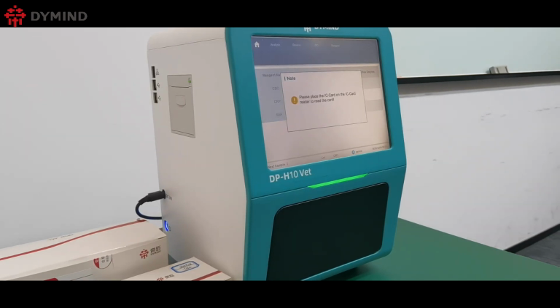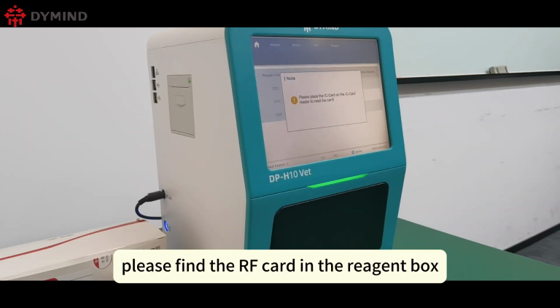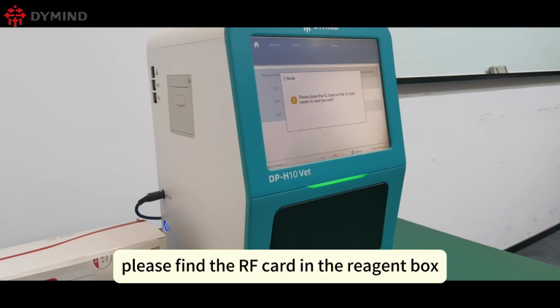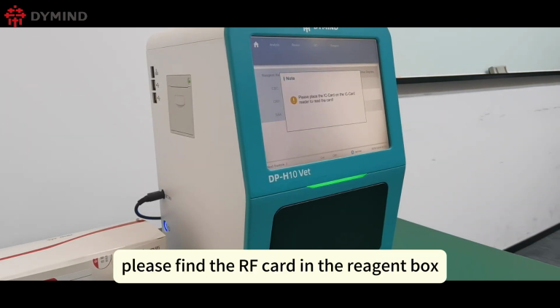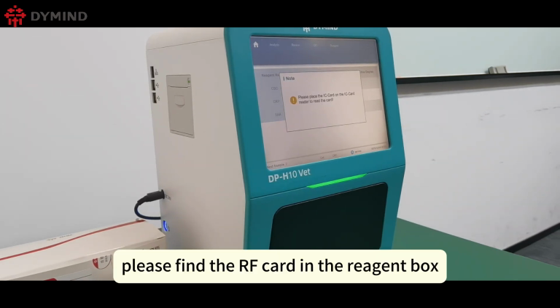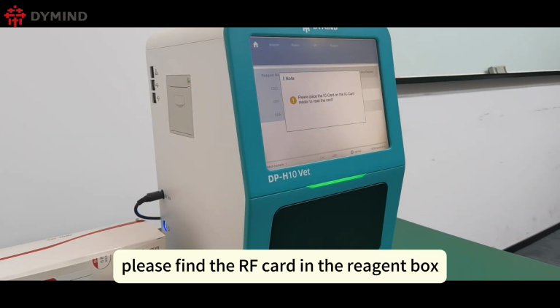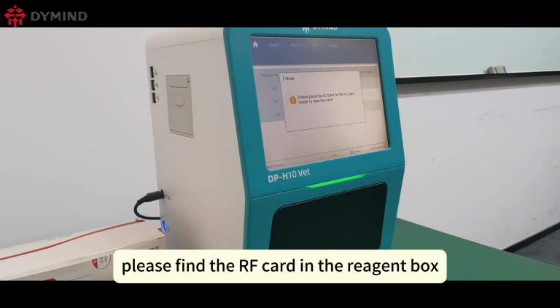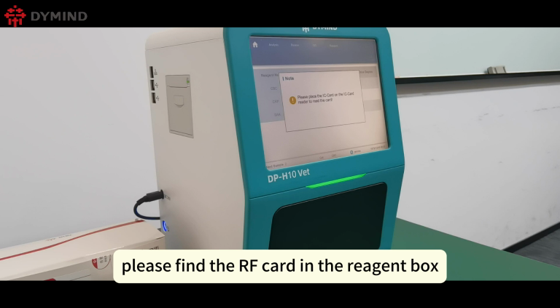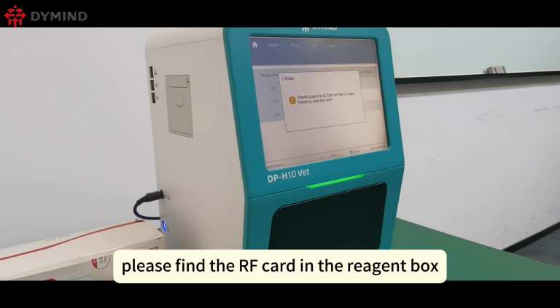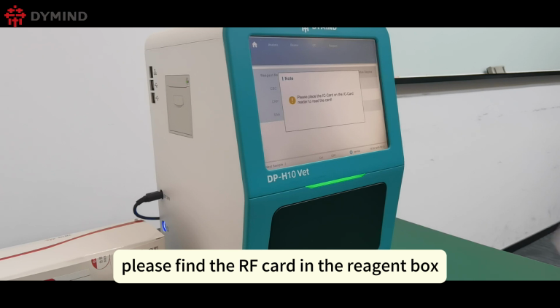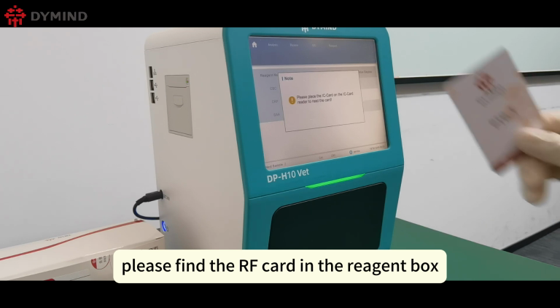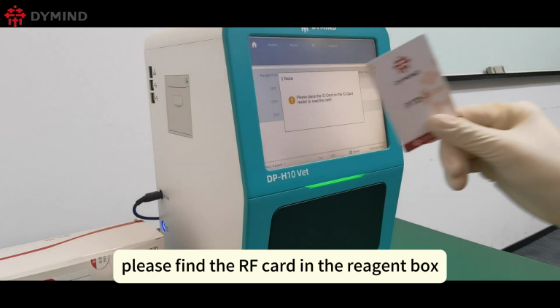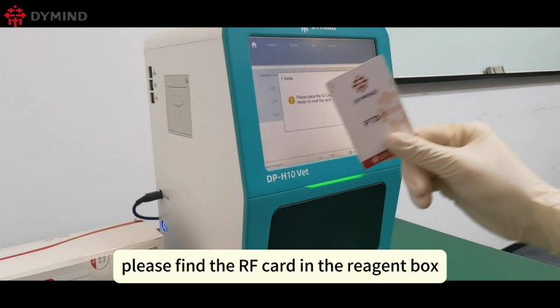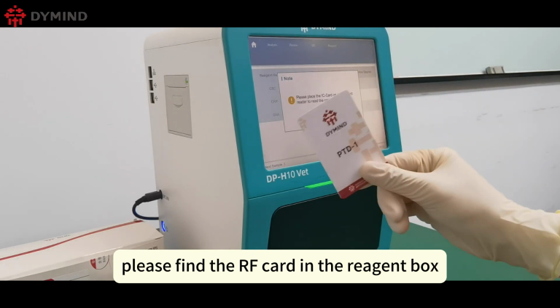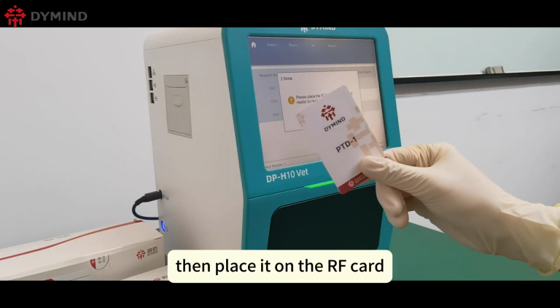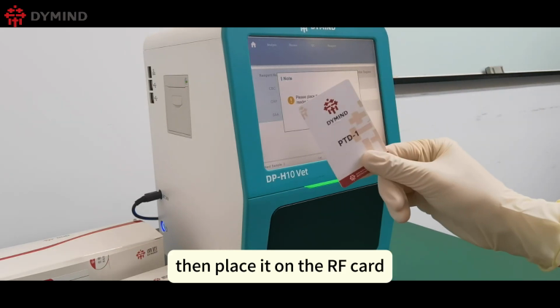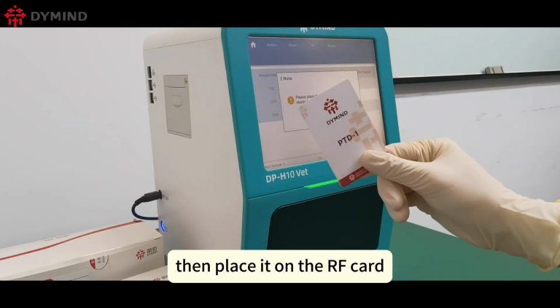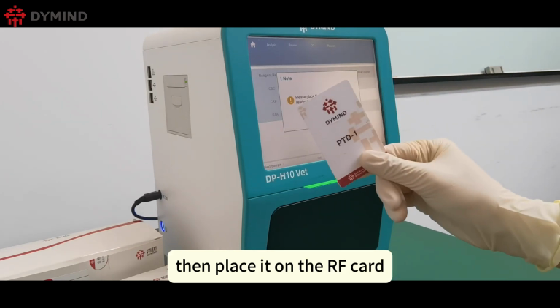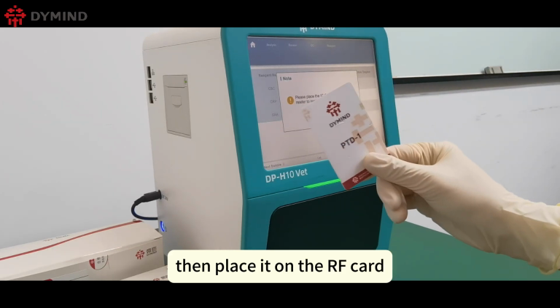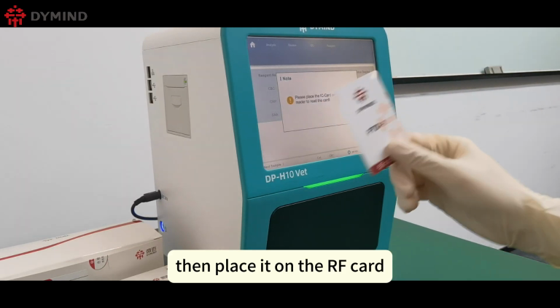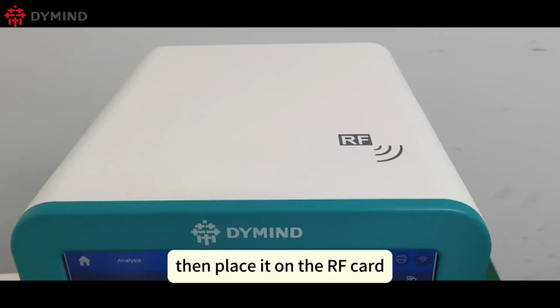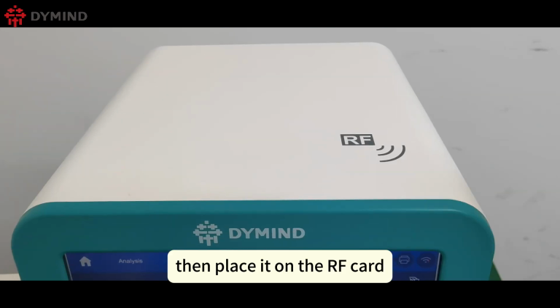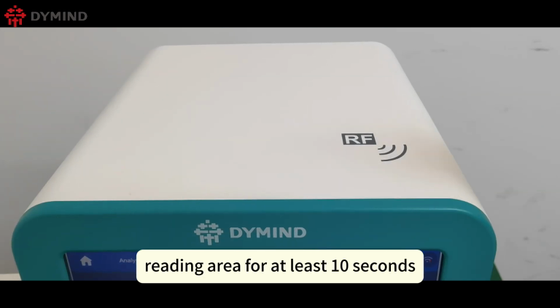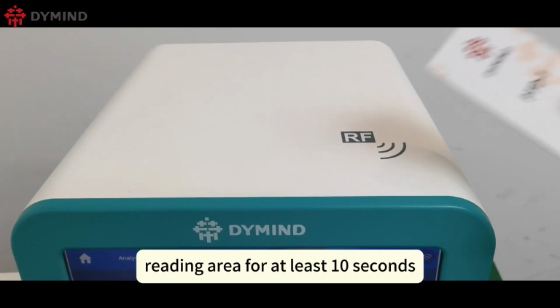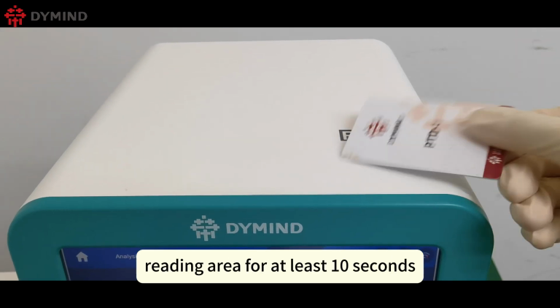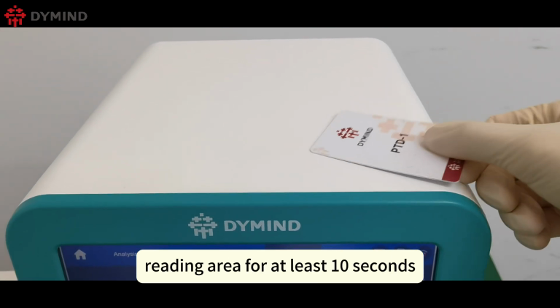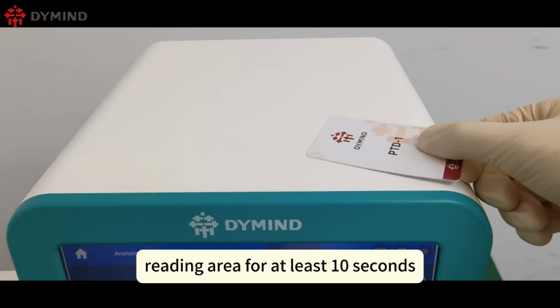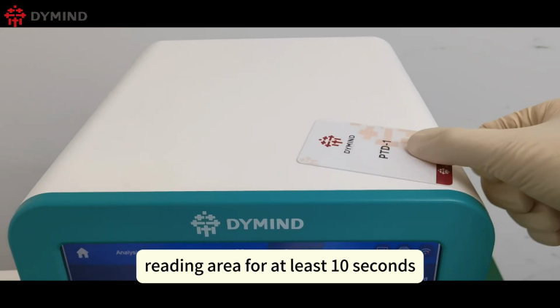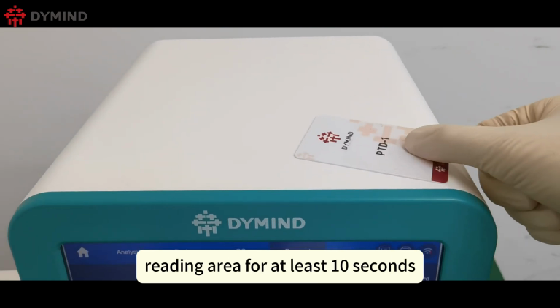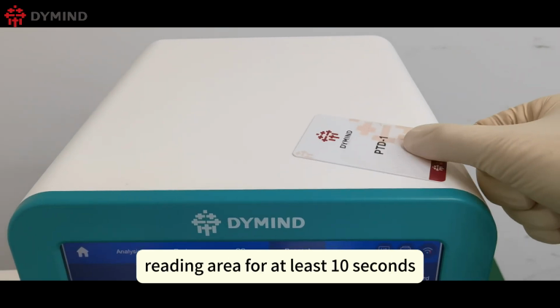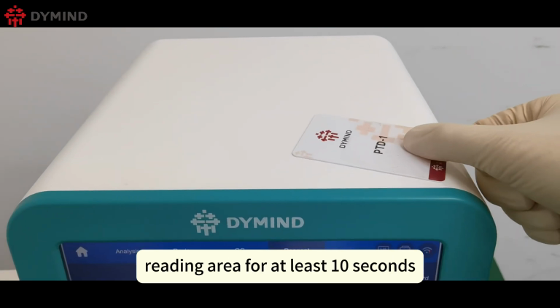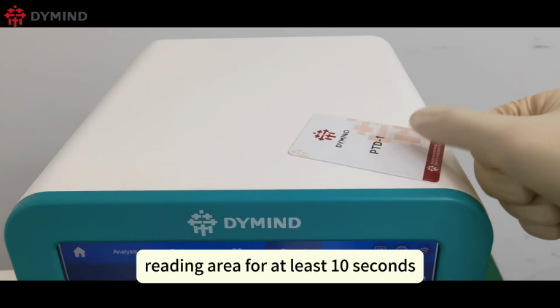Please find the RF card in the reagent box, then place it on the RF card reading area for at least 10 seconds.